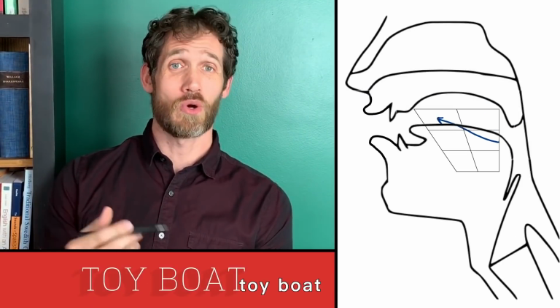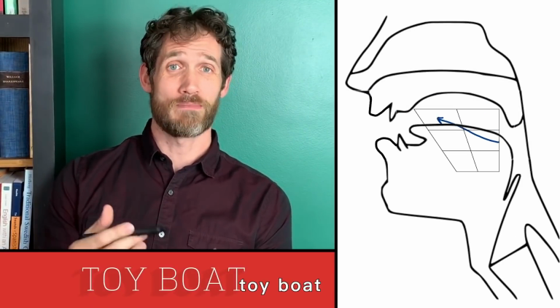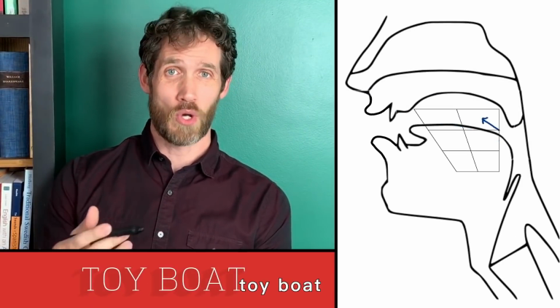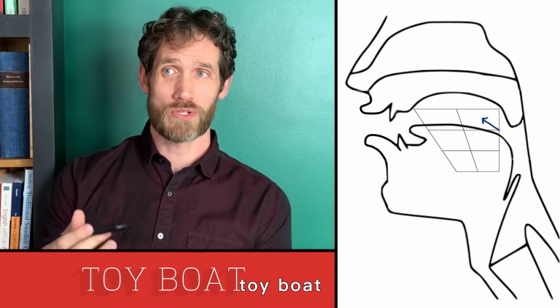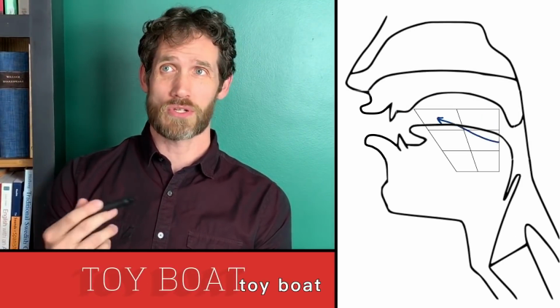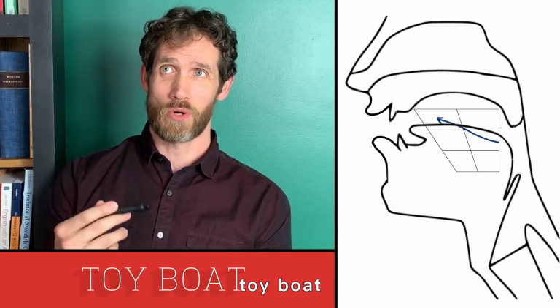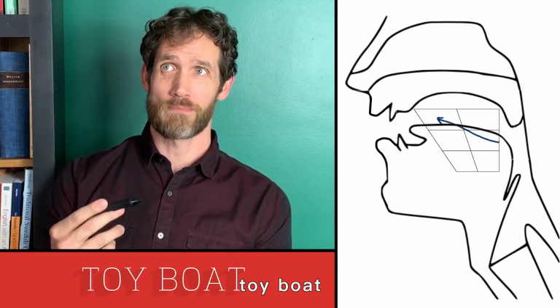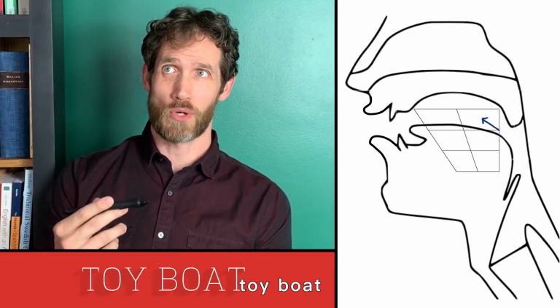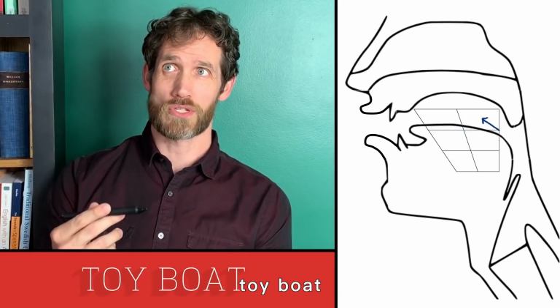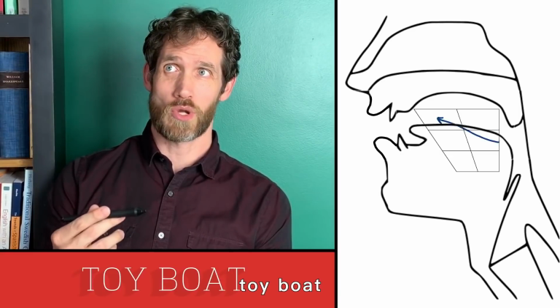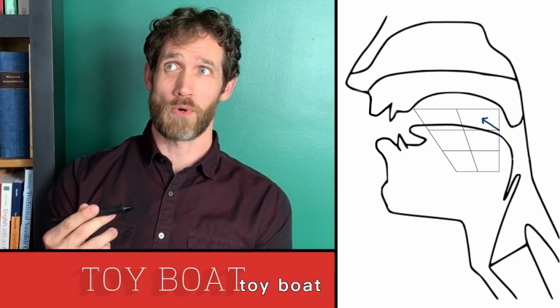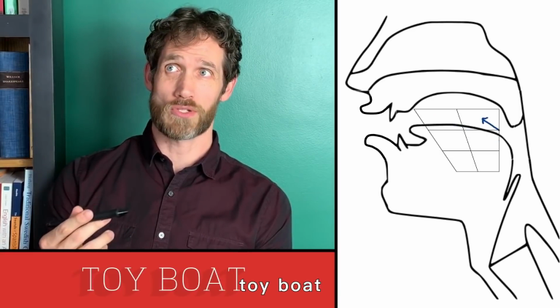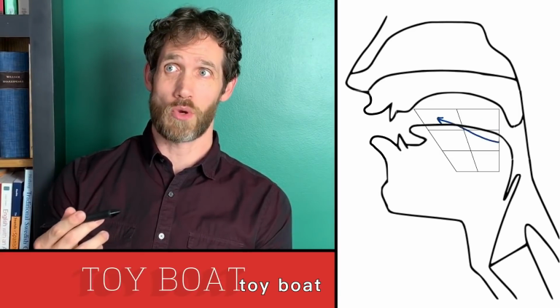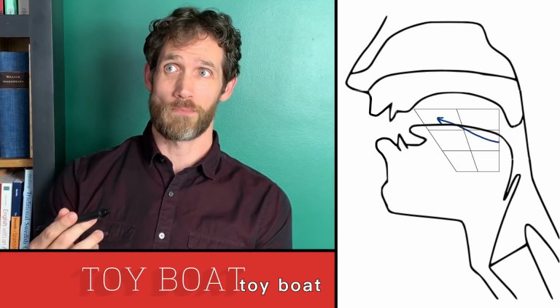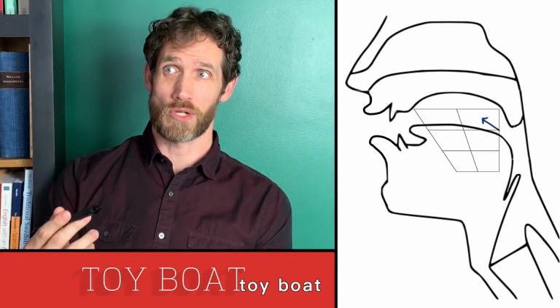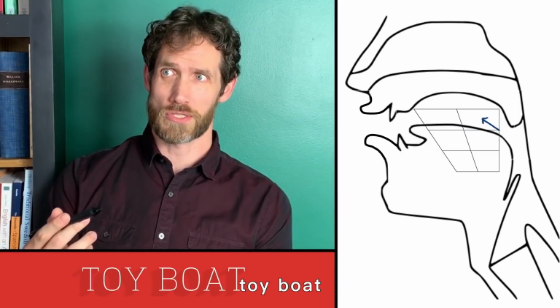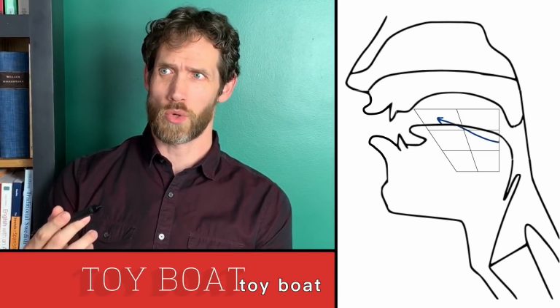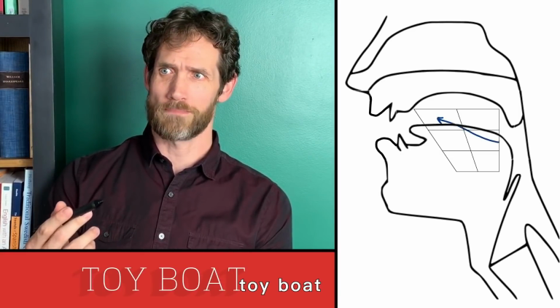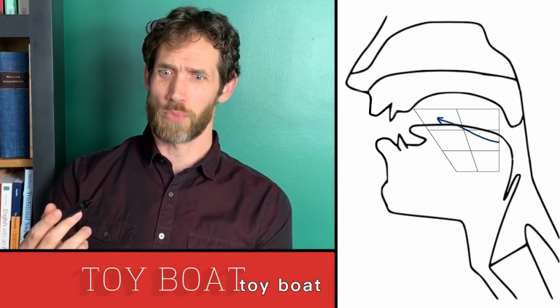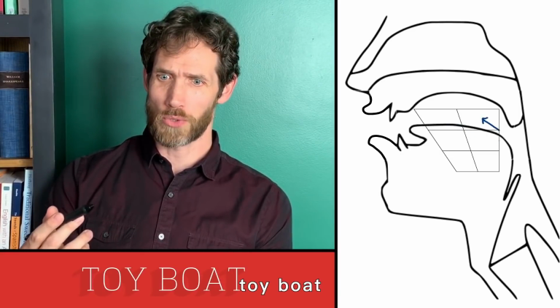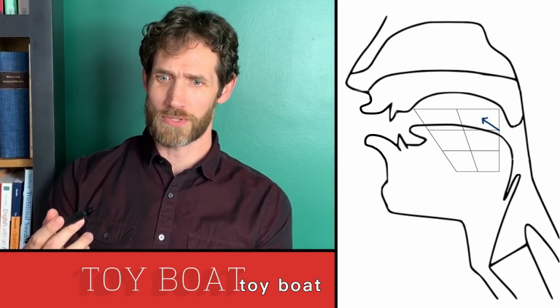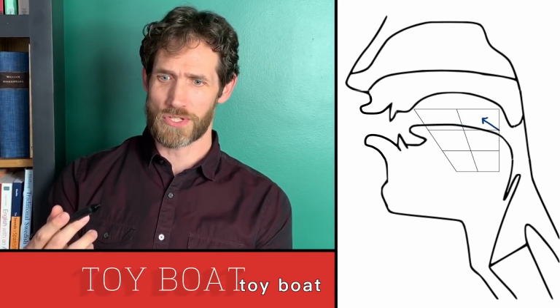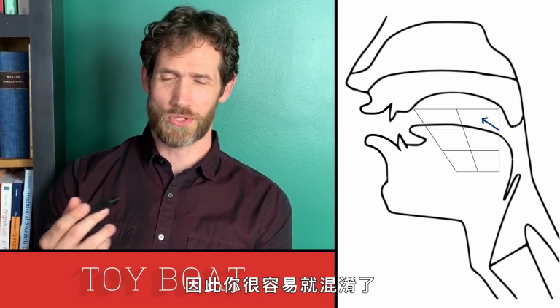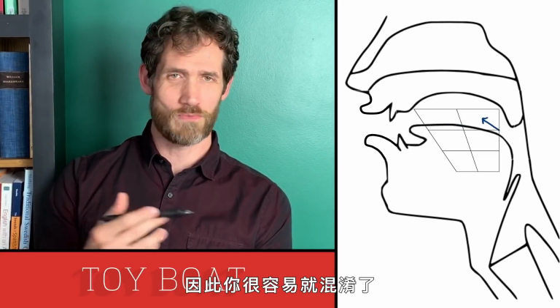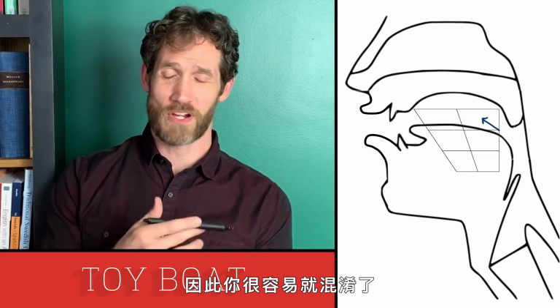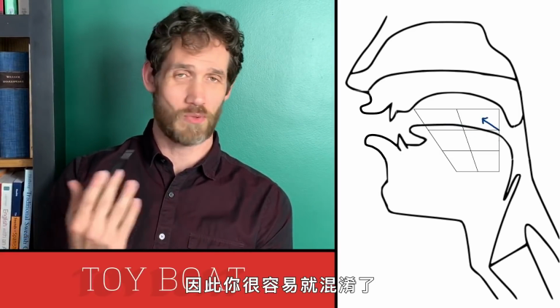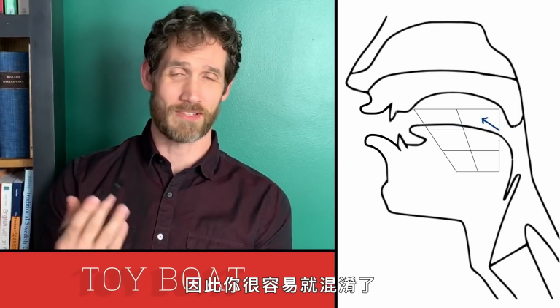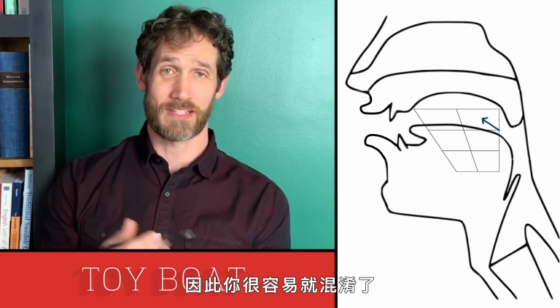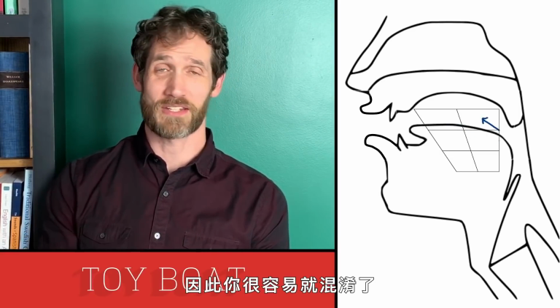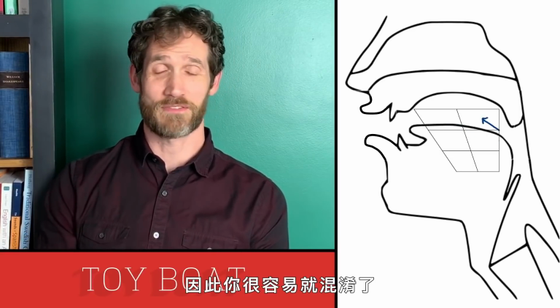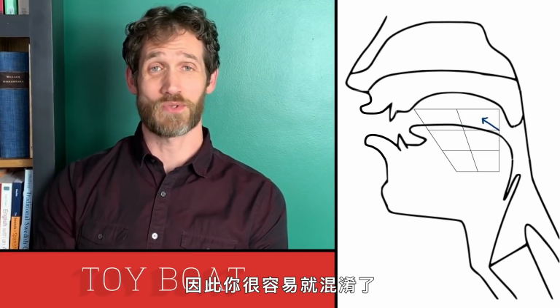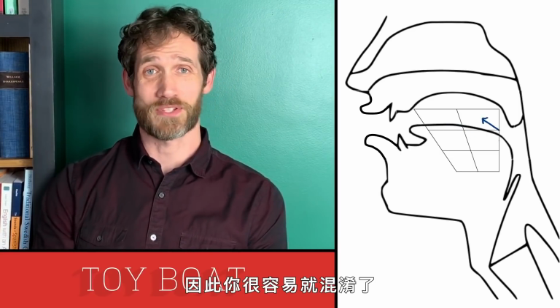Toy boat, toy boat, toy boat, toy boat, toy boat — so you very quickly get confused.